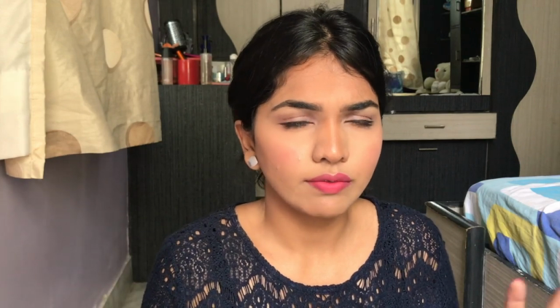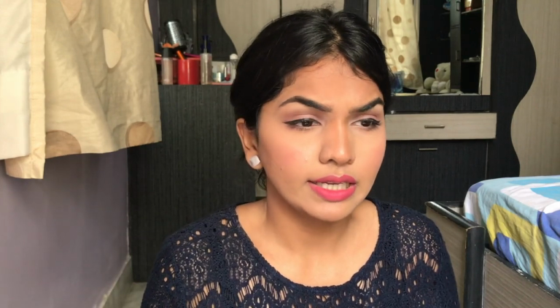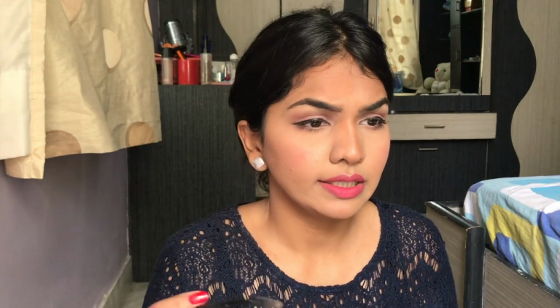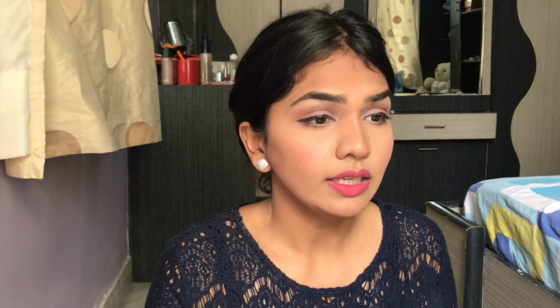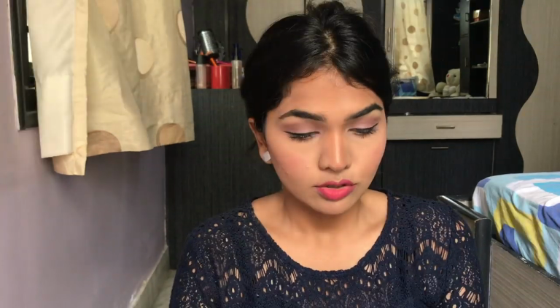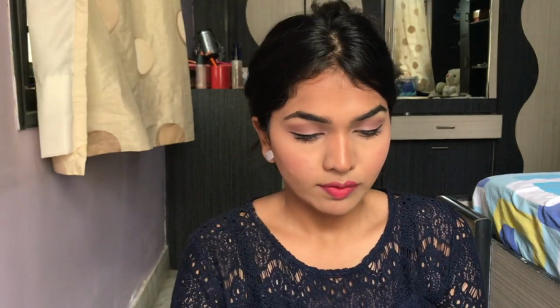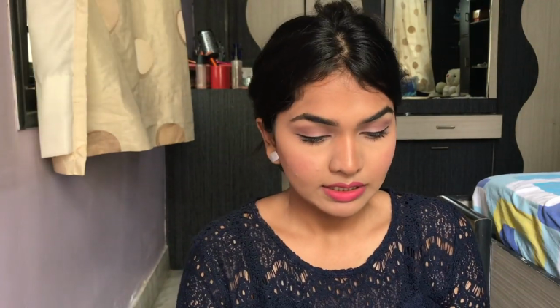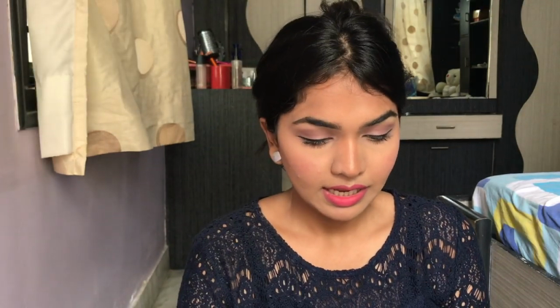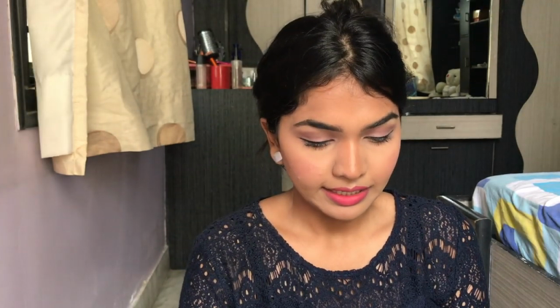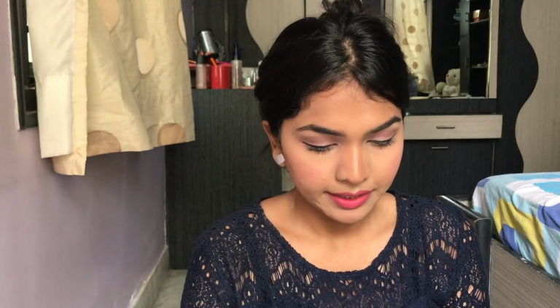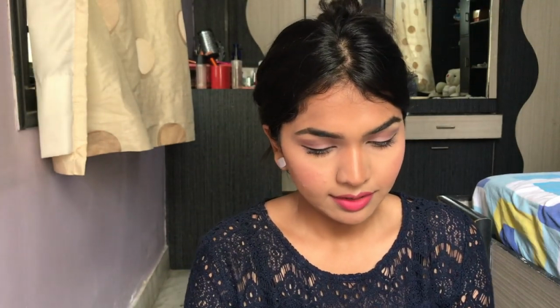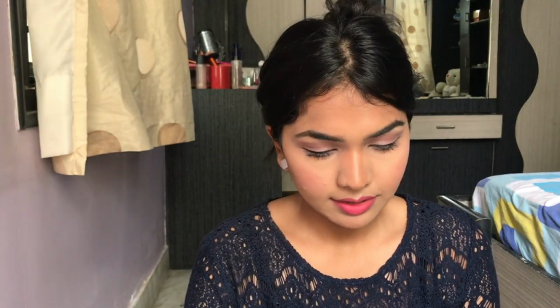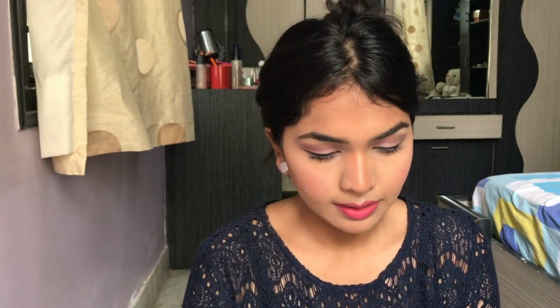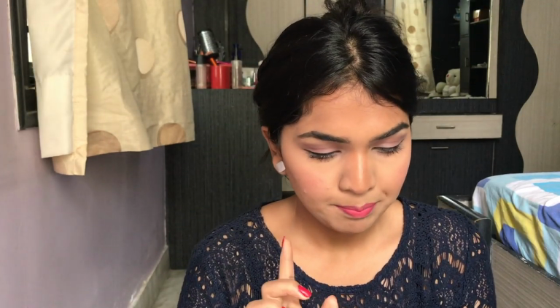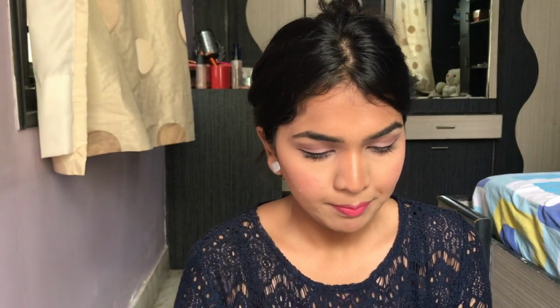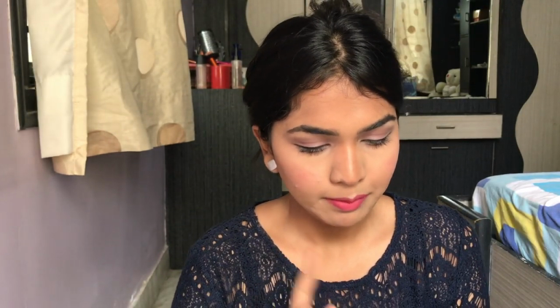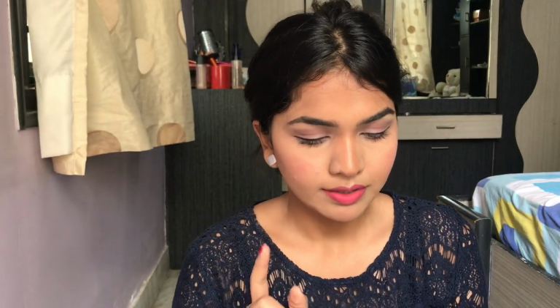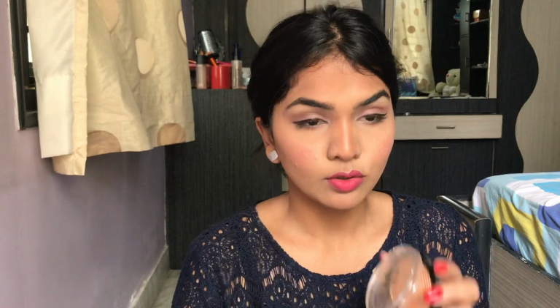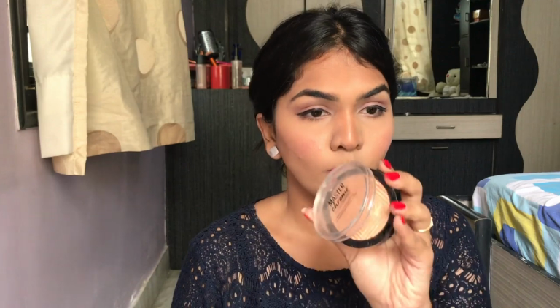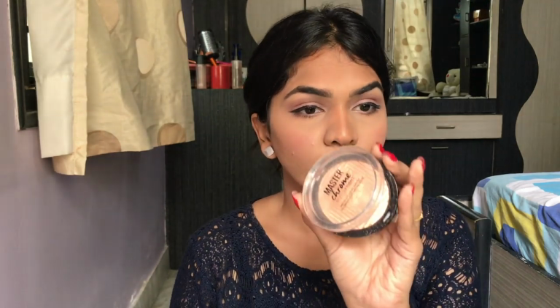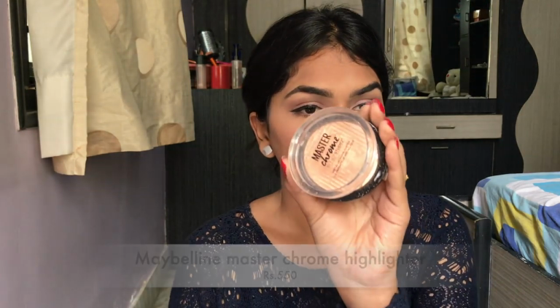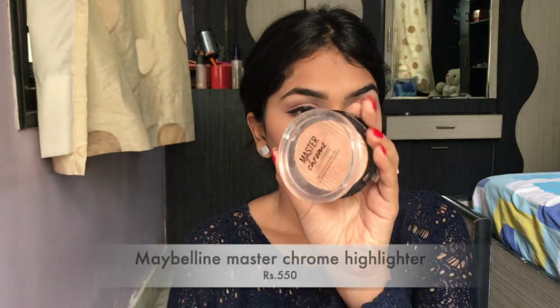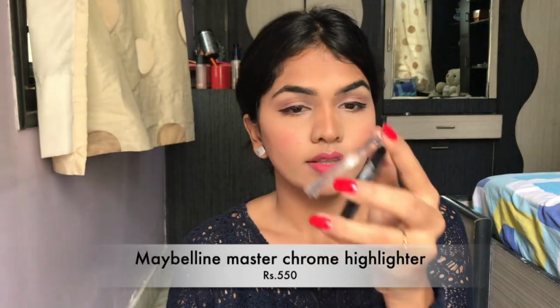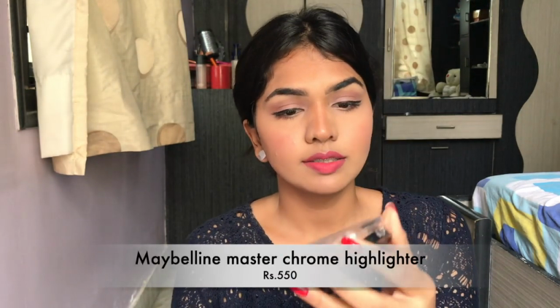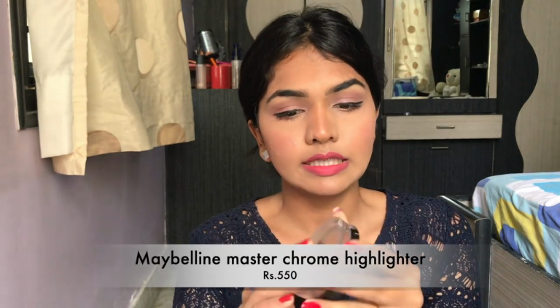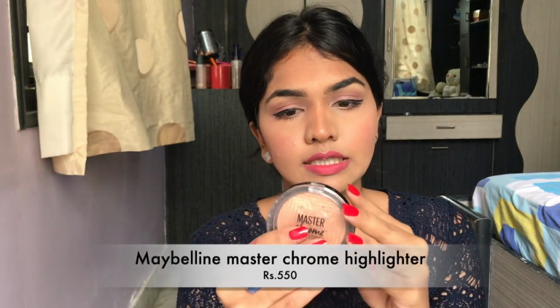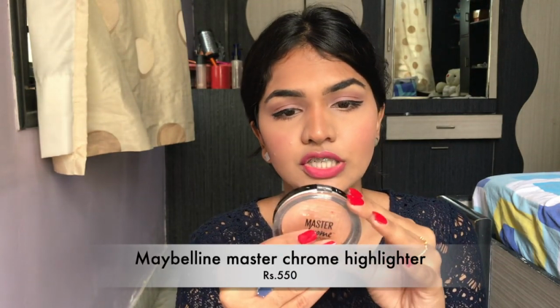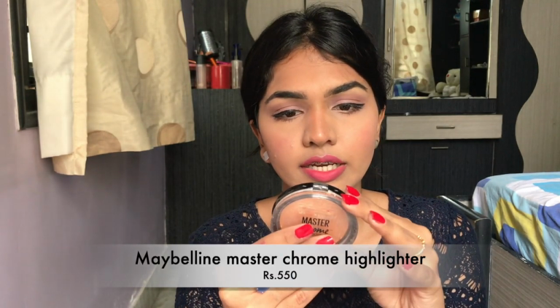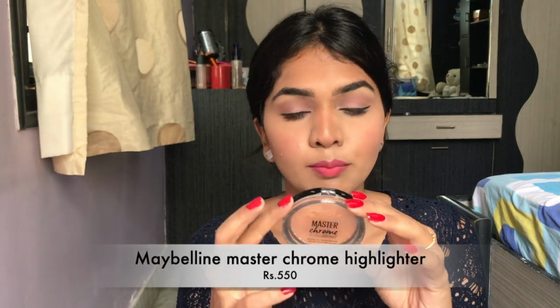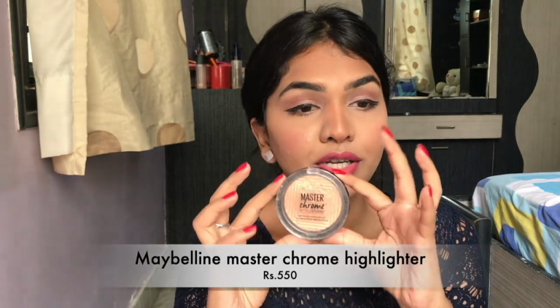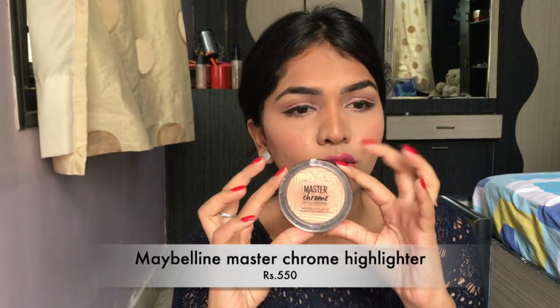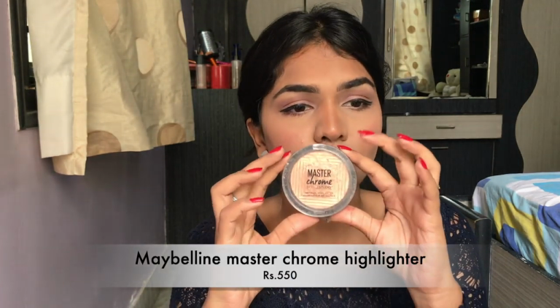Now I'm going in with a little highlighter — this is the Maybelline Master Chrome in the shade Molten Gold. It just brings so much life to your face.